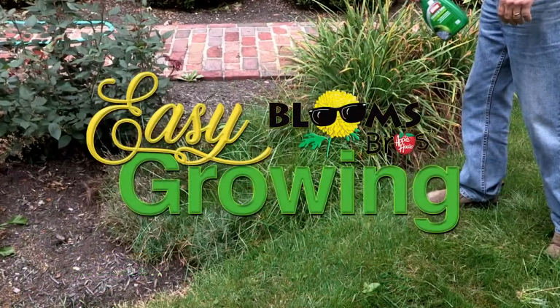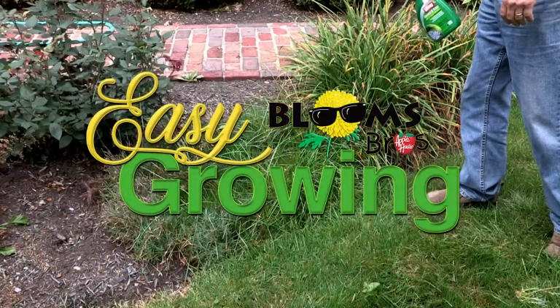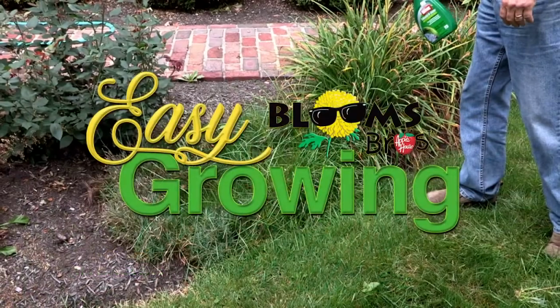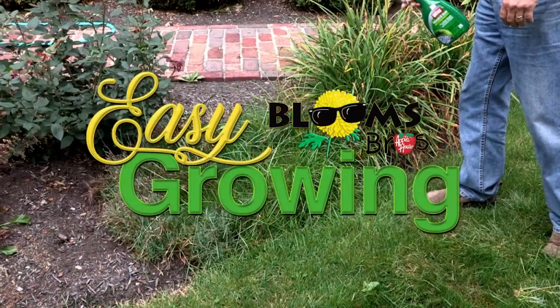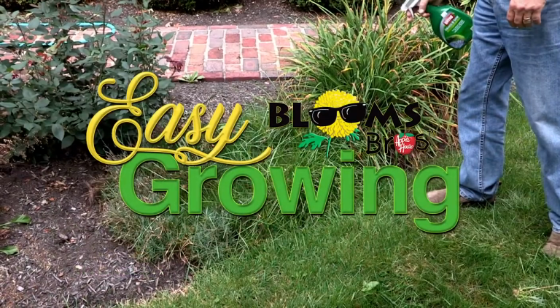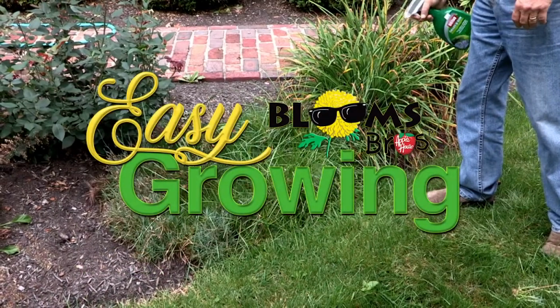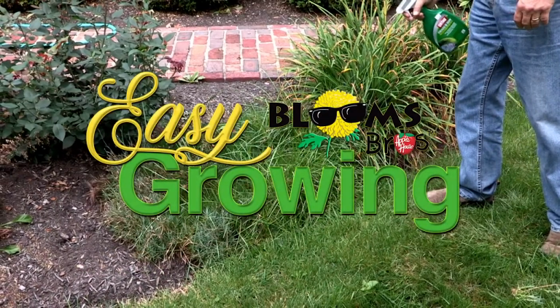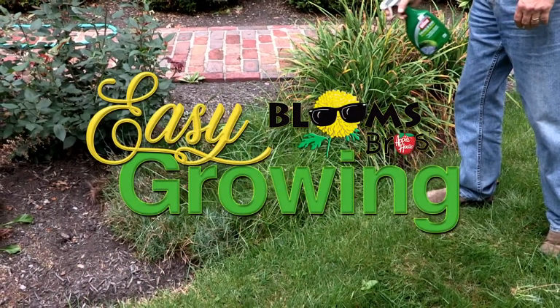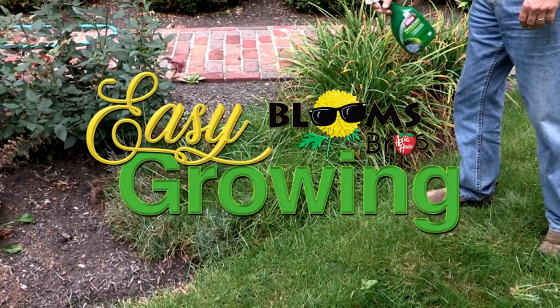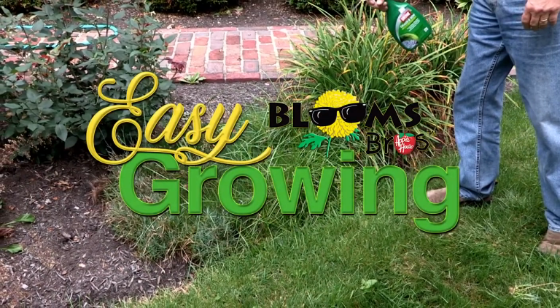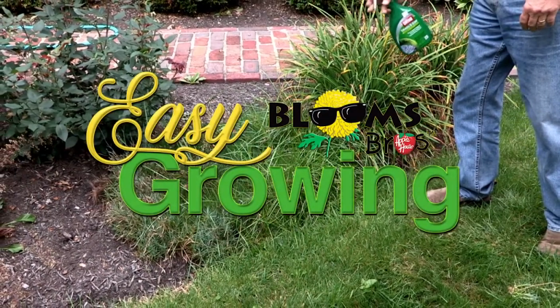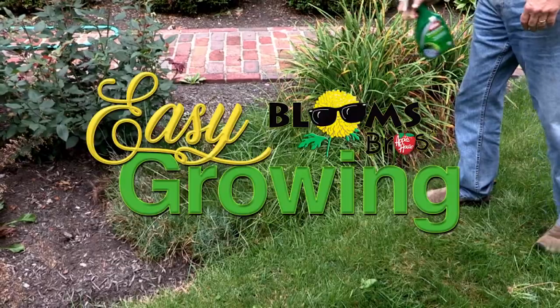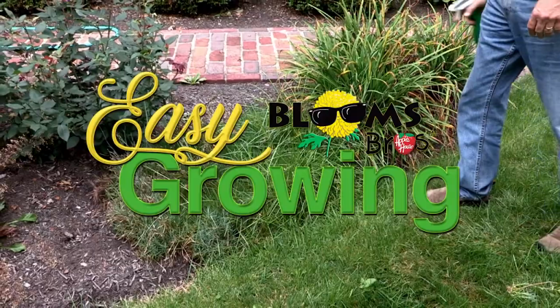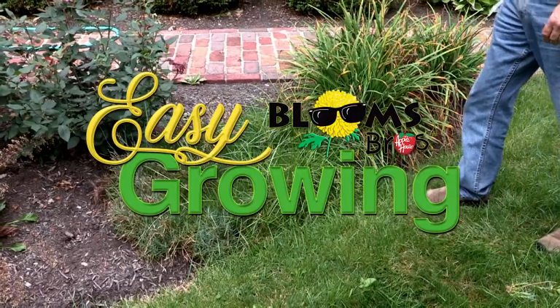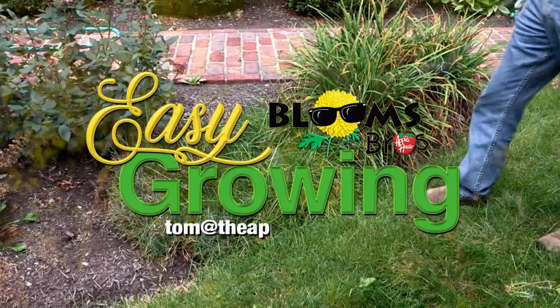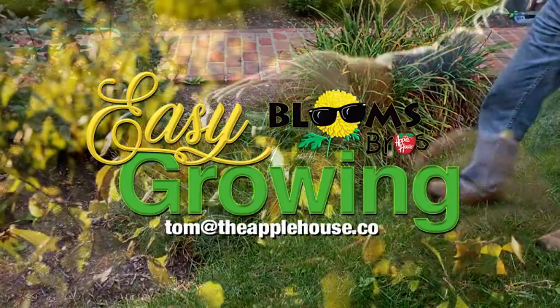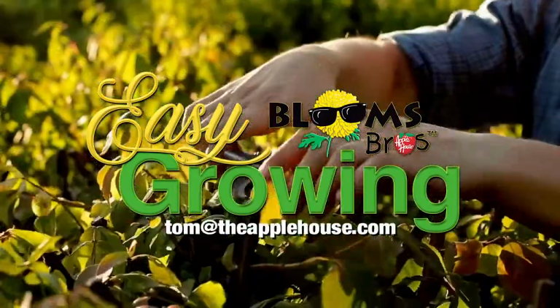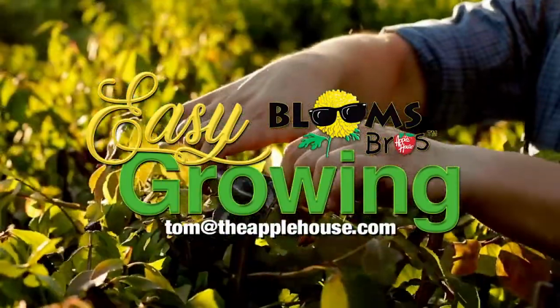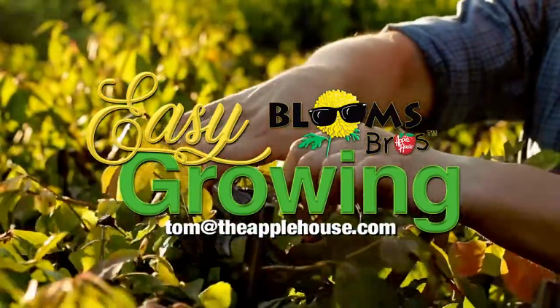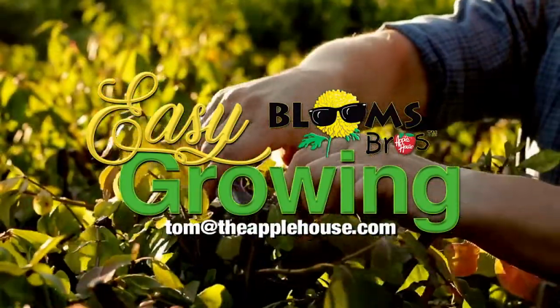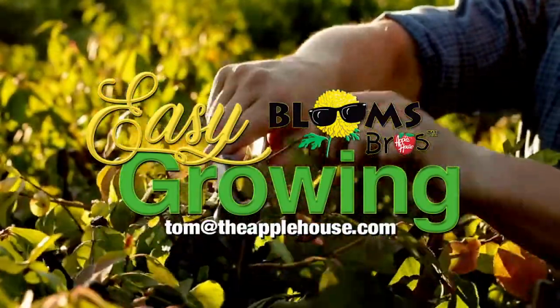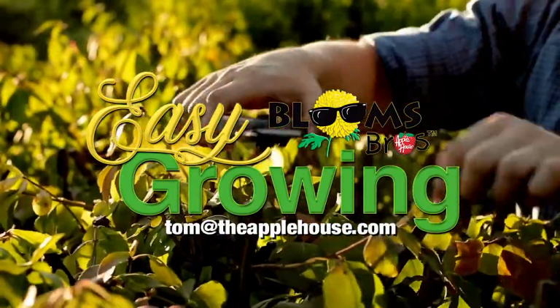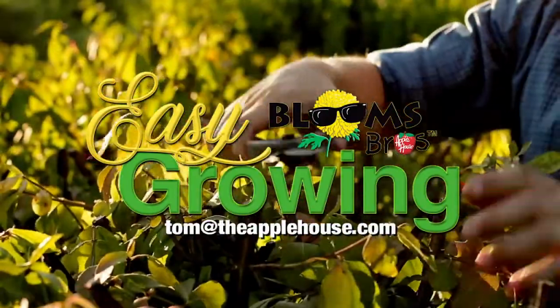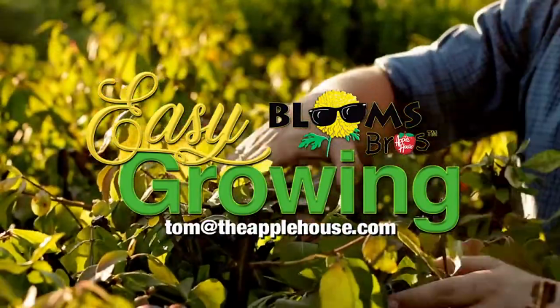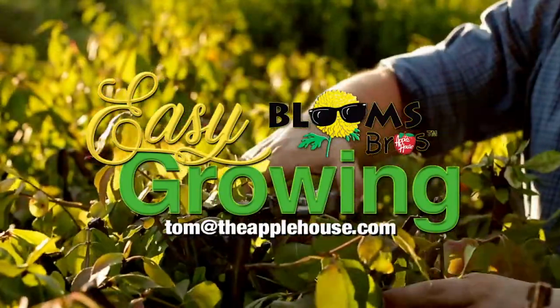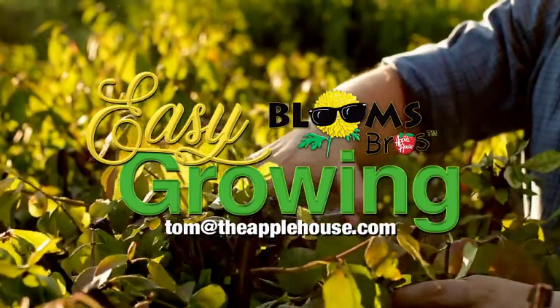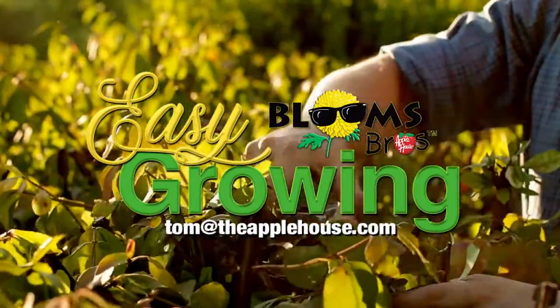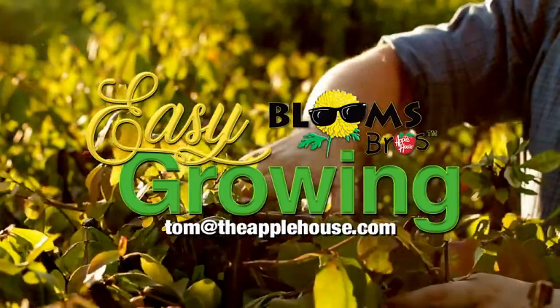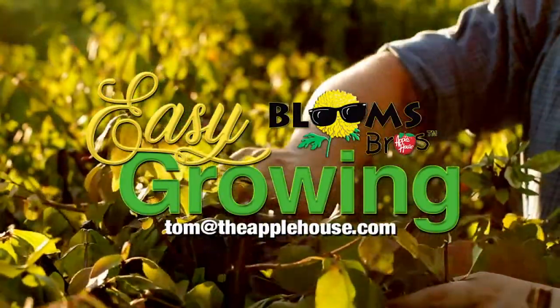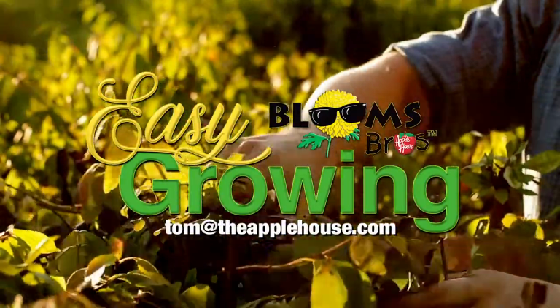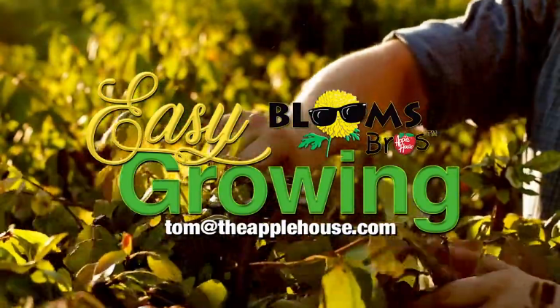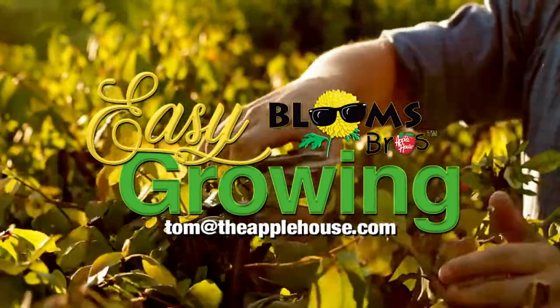For more planting tips, be sure to watch Easy Growing next week, or visit us online at theapplehouse.com.